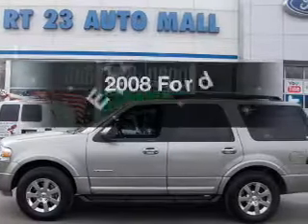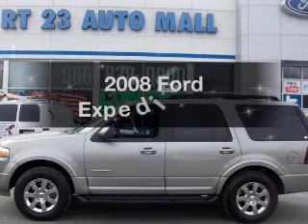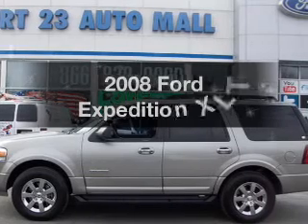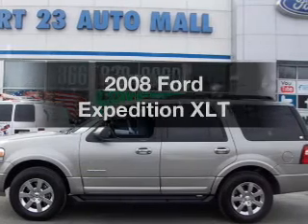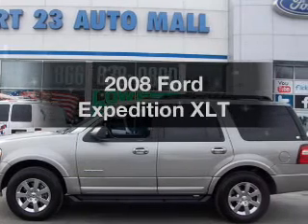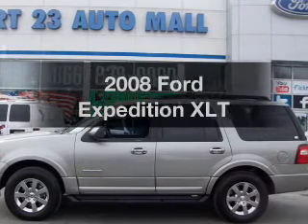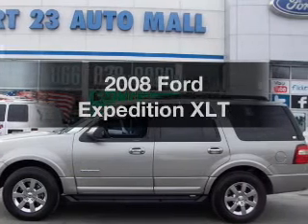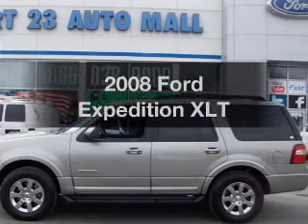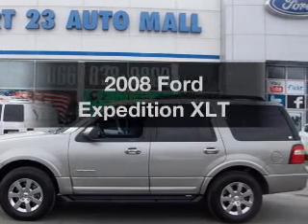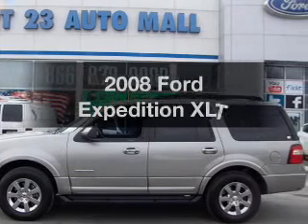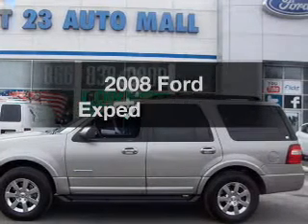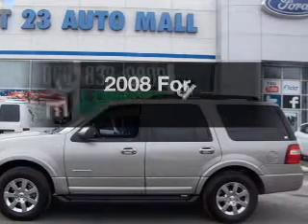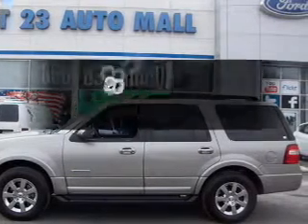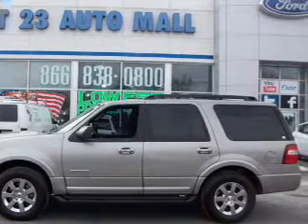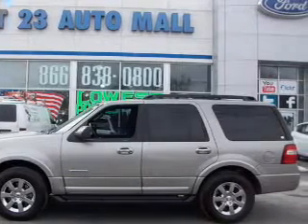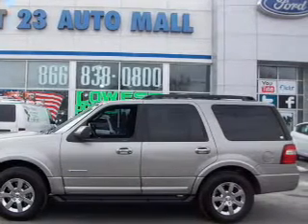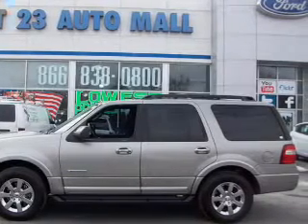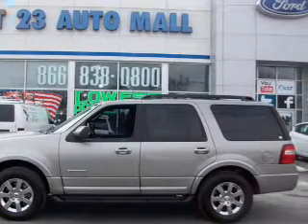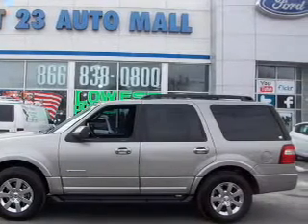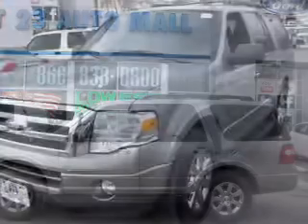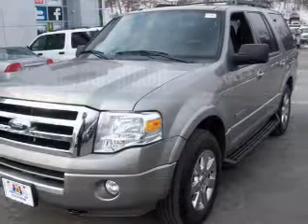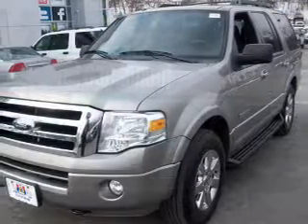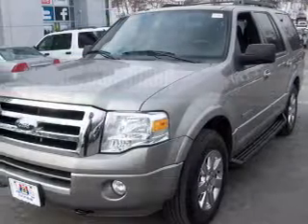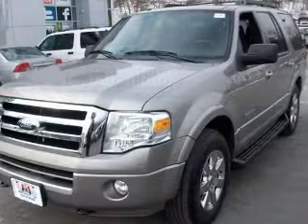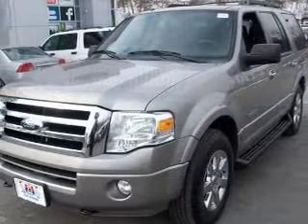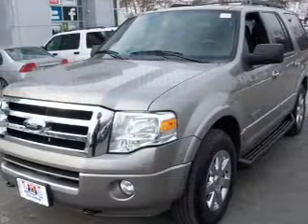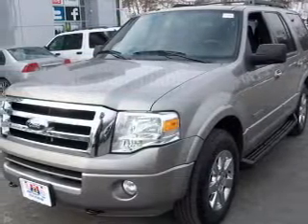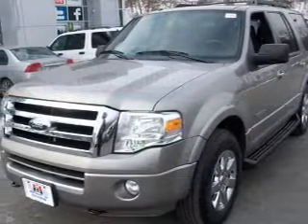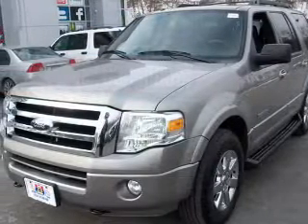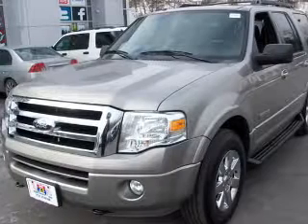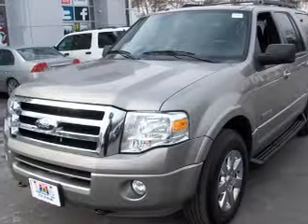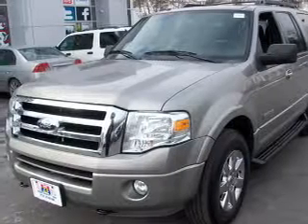Presenting the 2008 Ford Expedition. If you're looking for an automobile with great attributes, look no further.